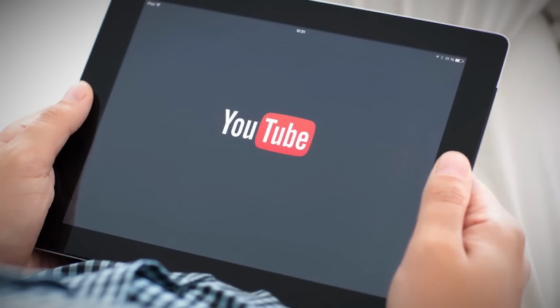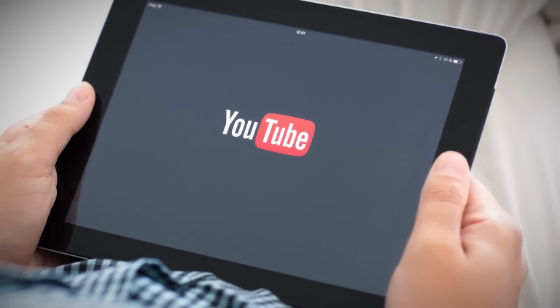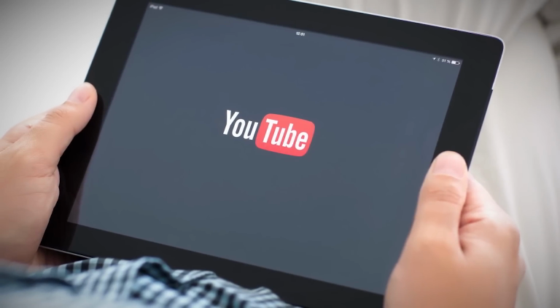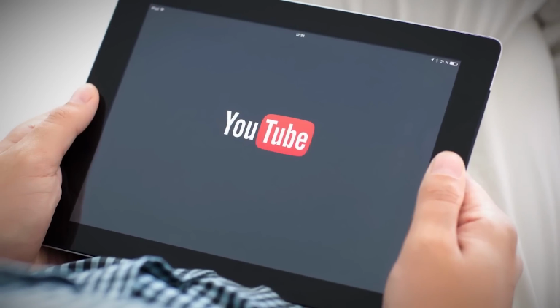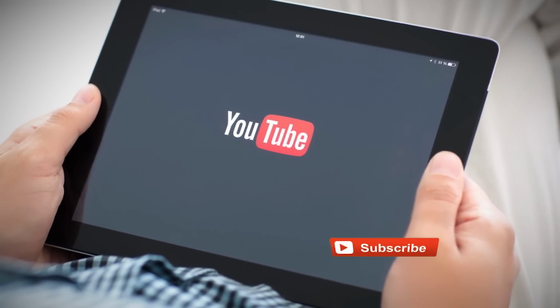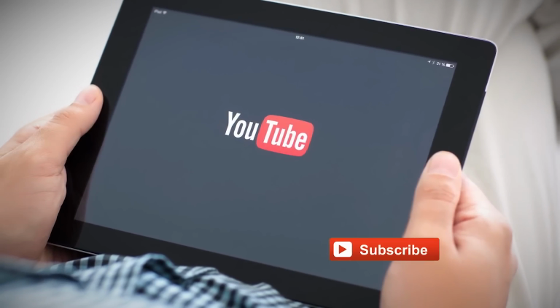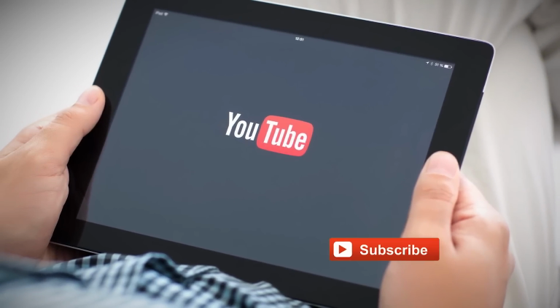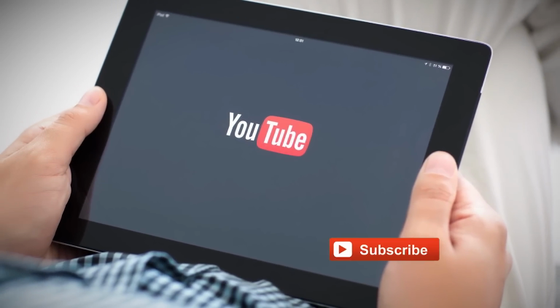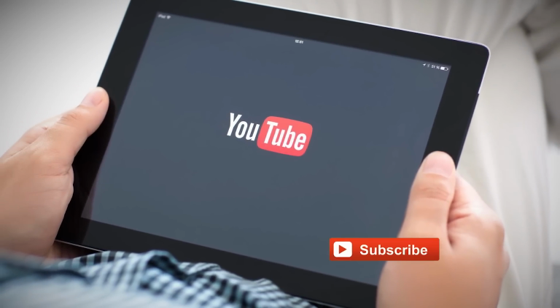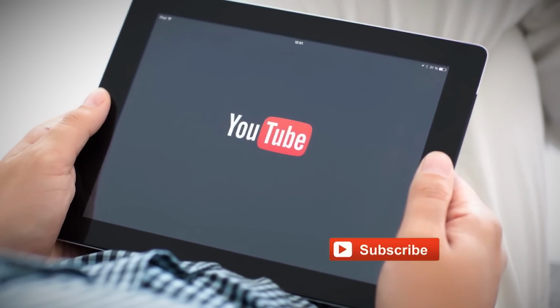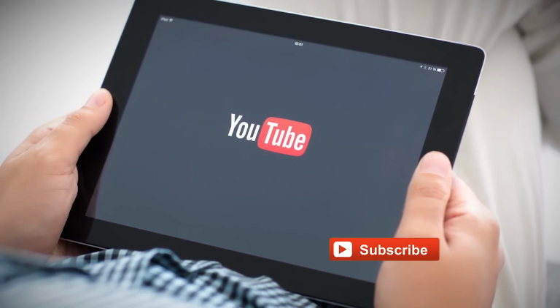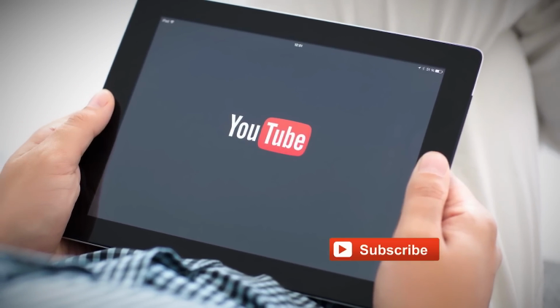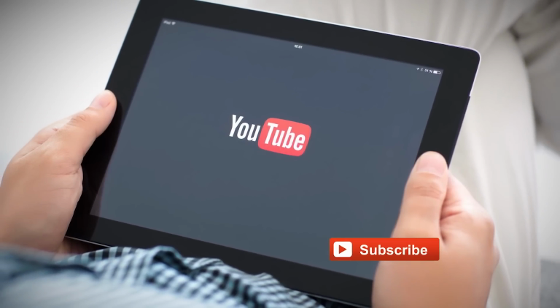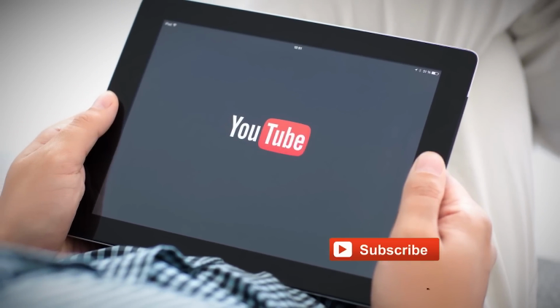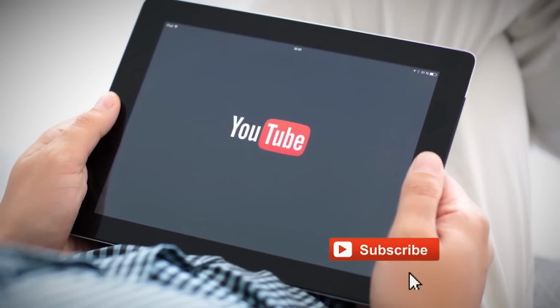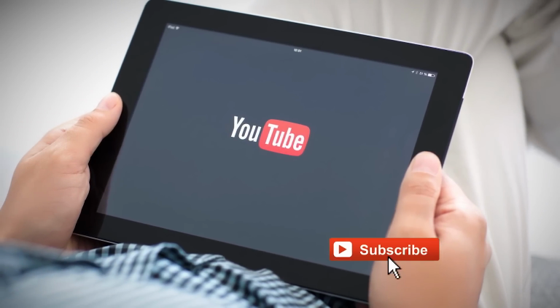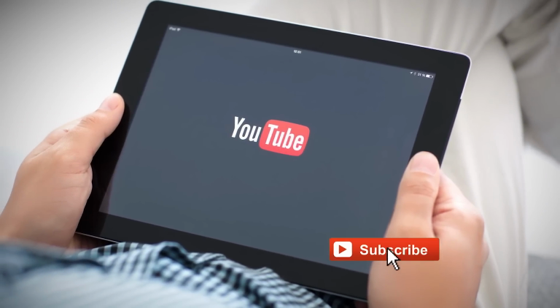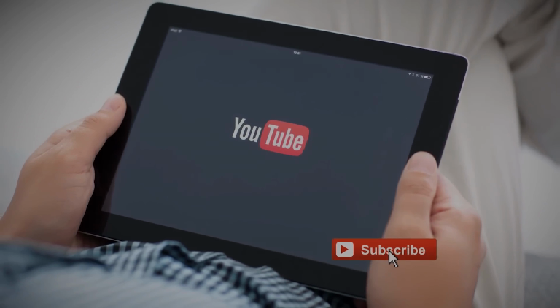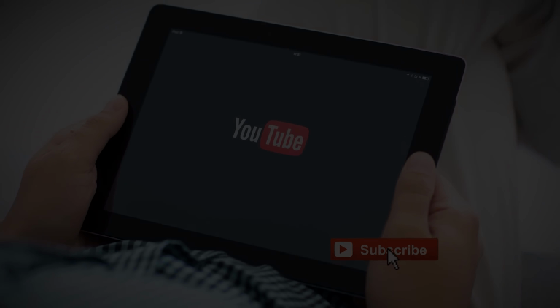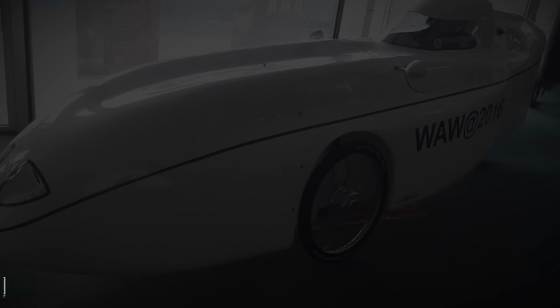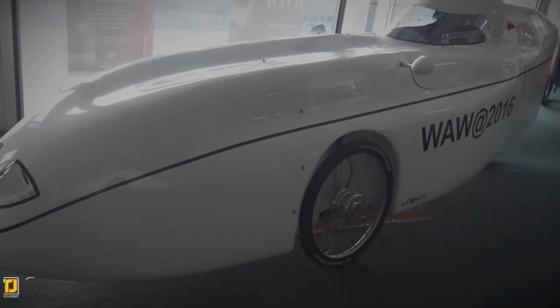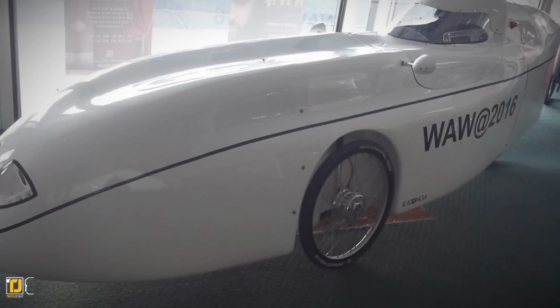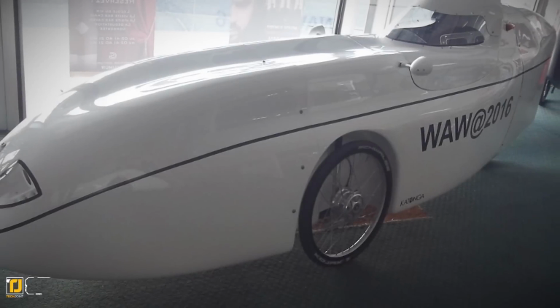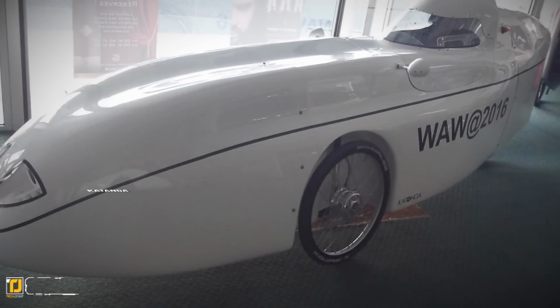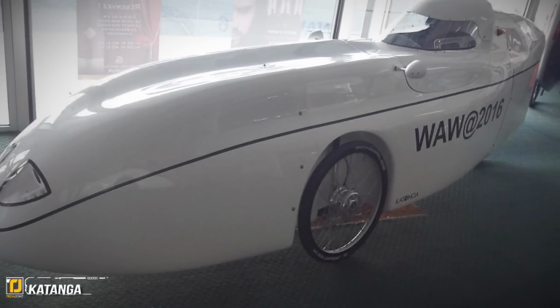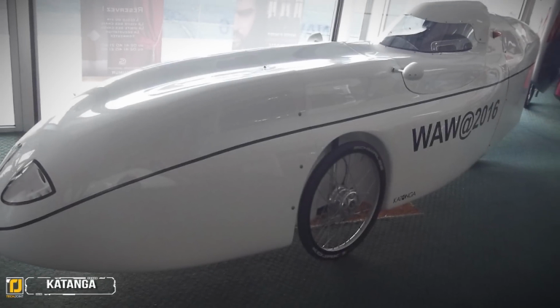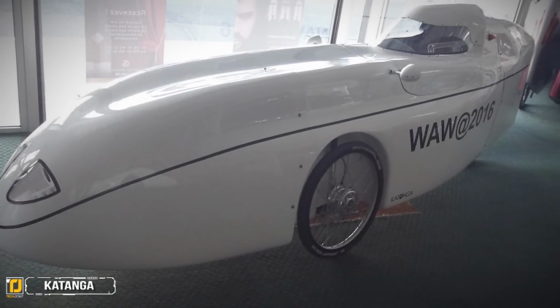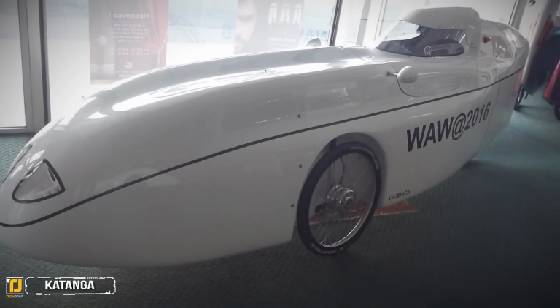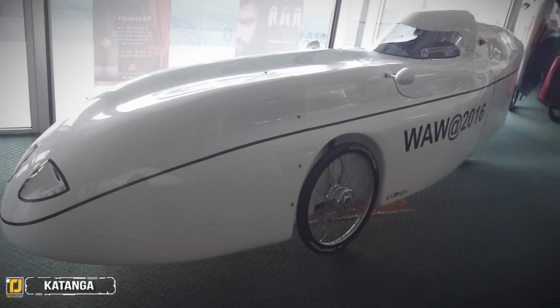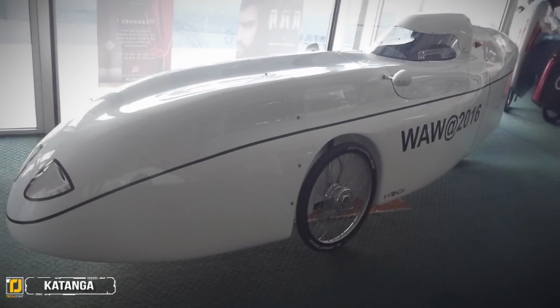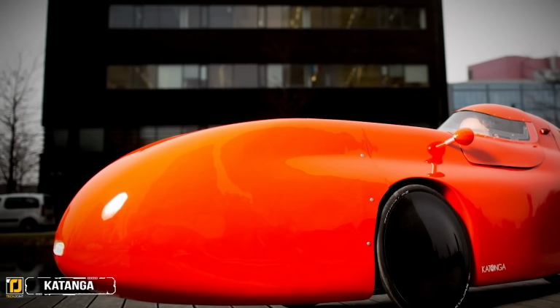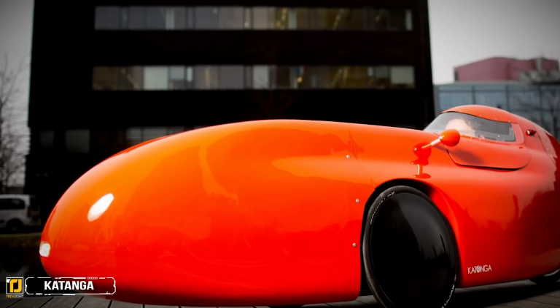Here are five unbelievable human-powered machines. If you are new to the channel, be sure to subscribe to get similar content every week. Number five: the Katanga.